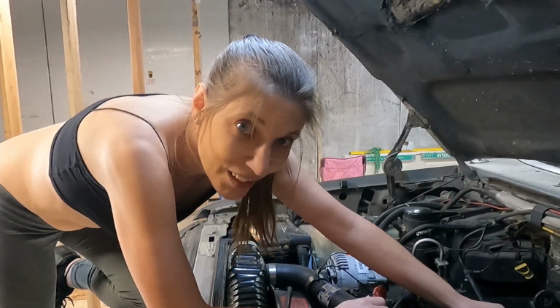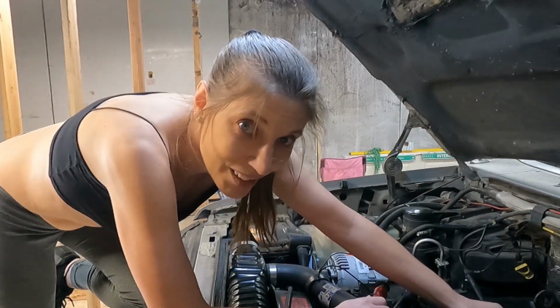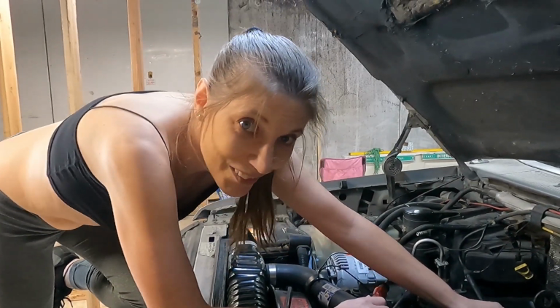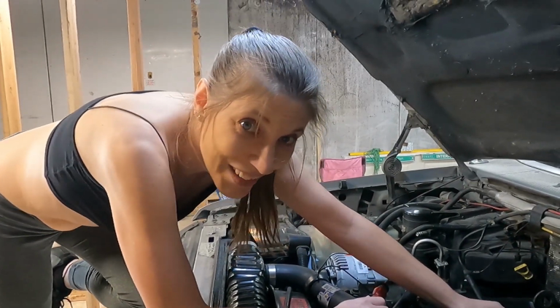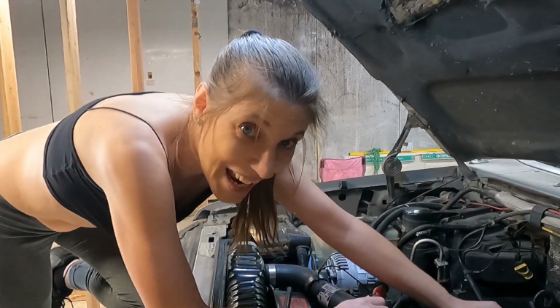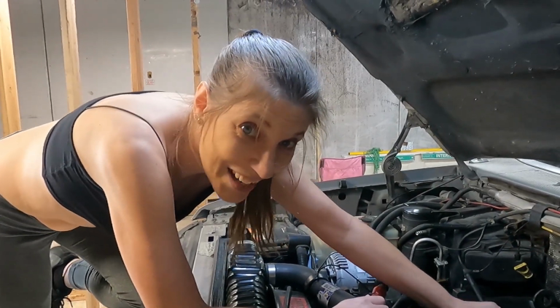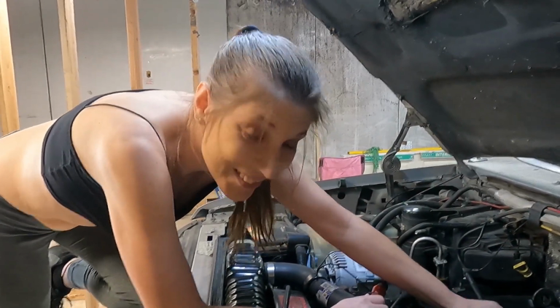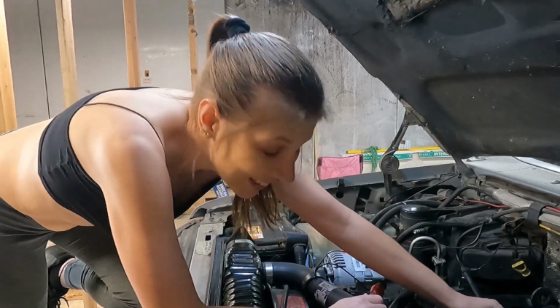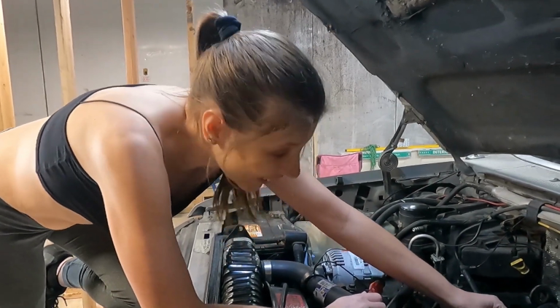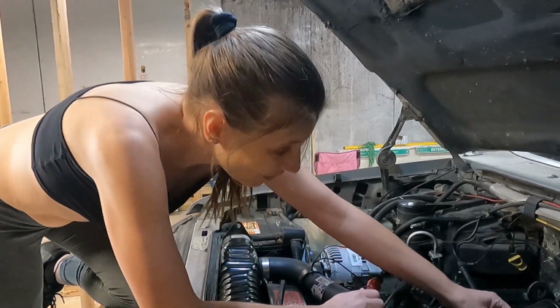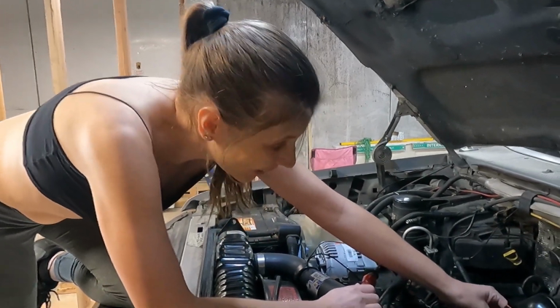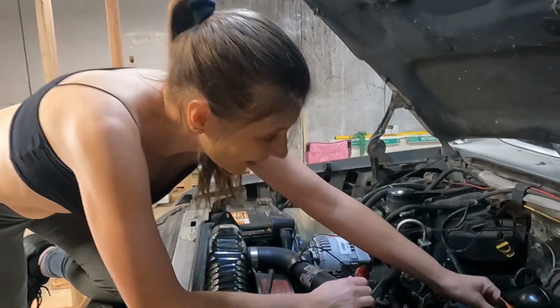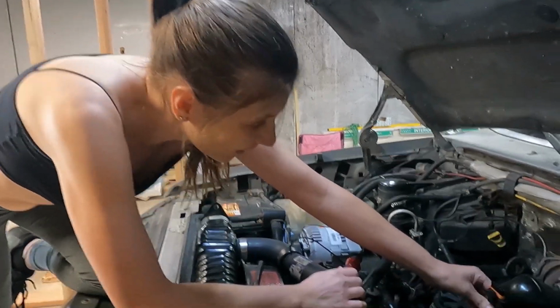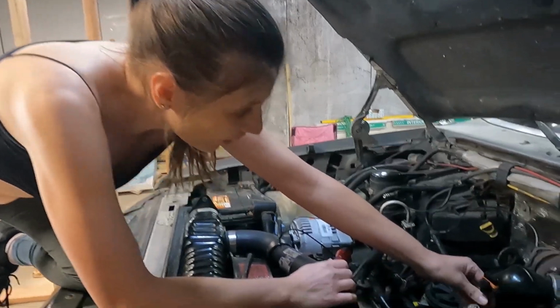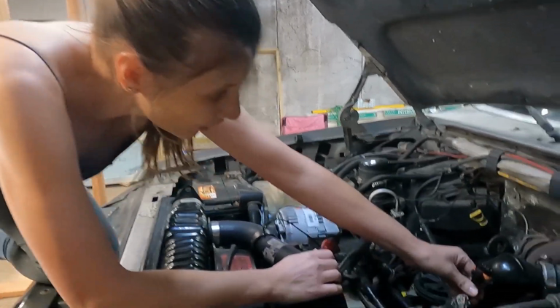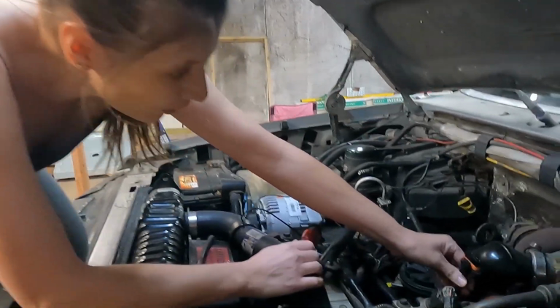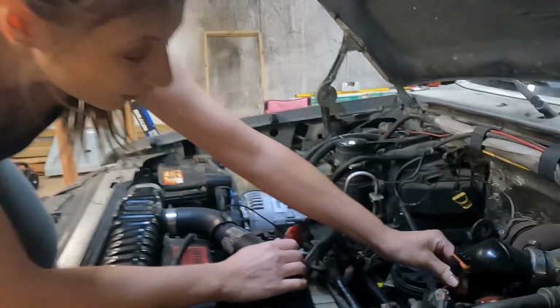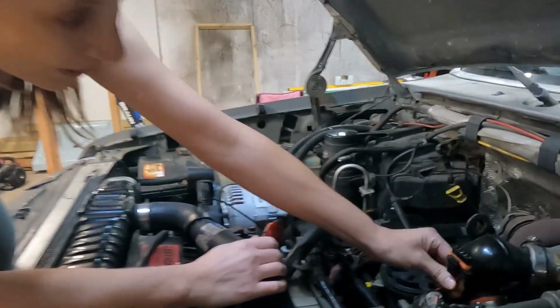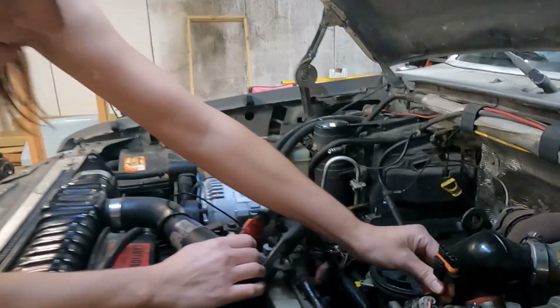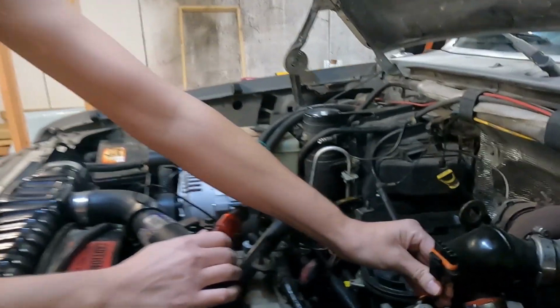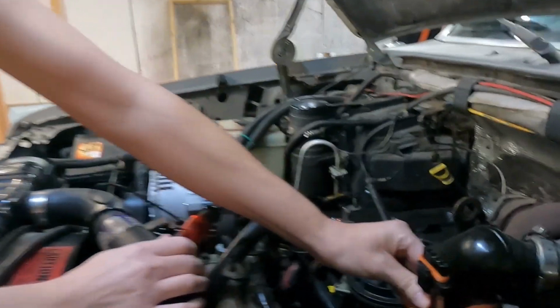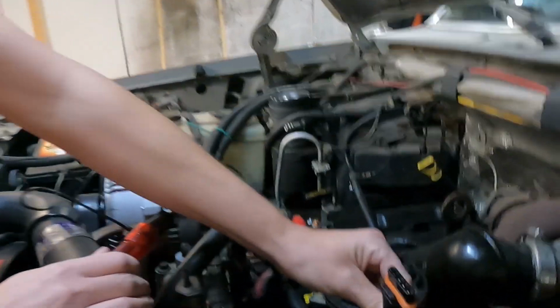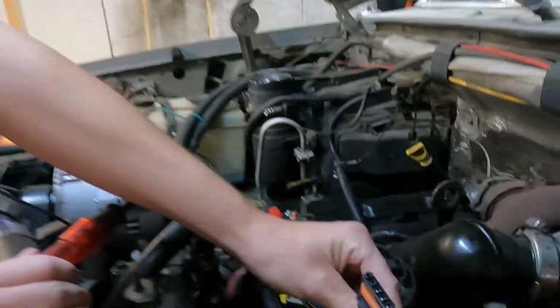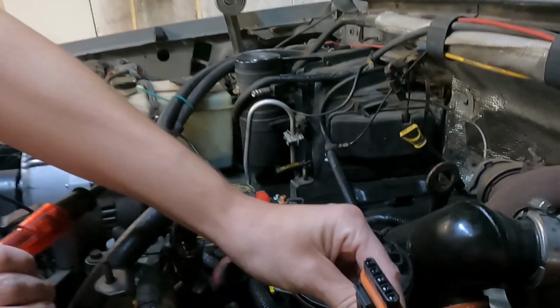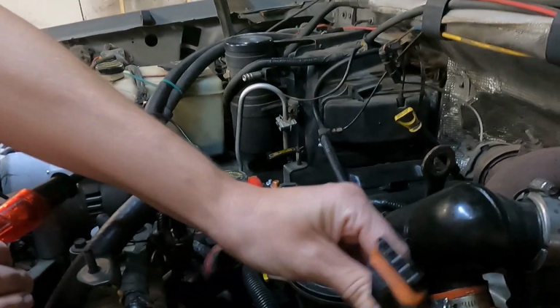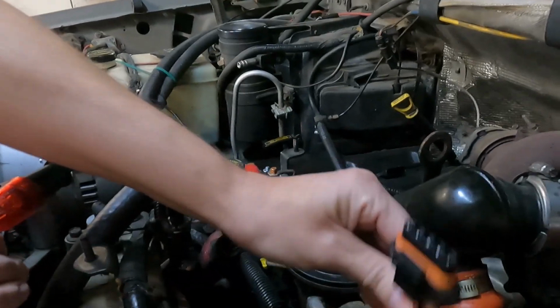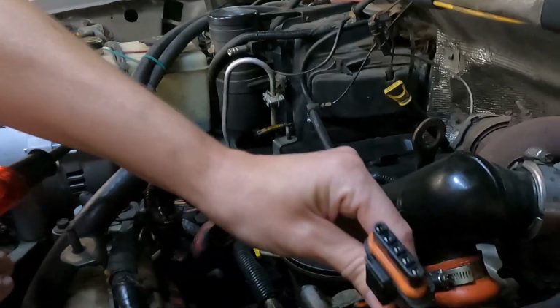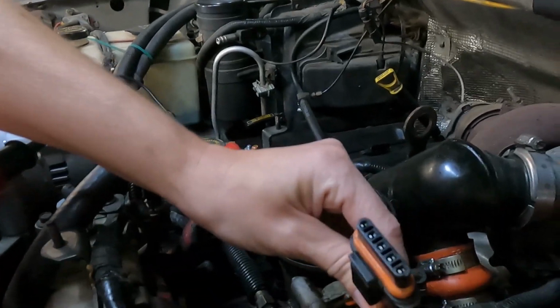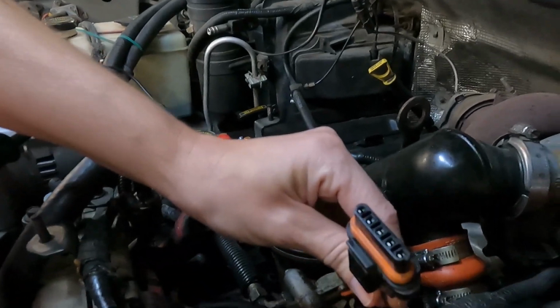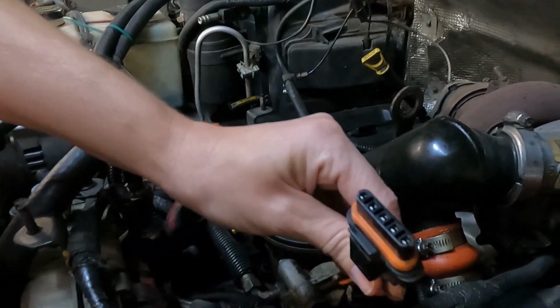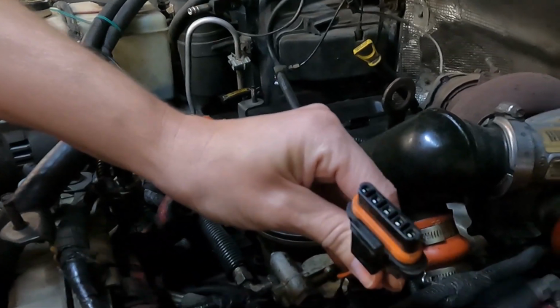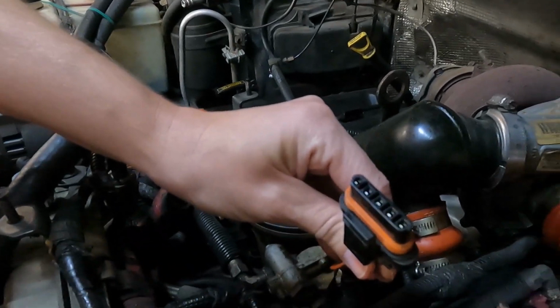So now you want to take all your harnesses out of your valve covers.